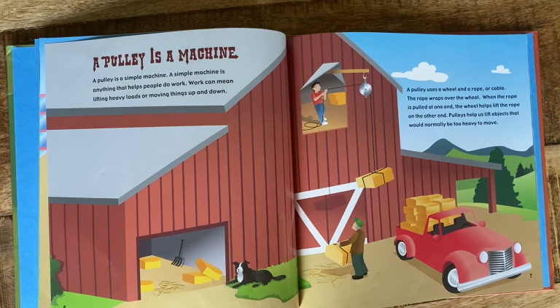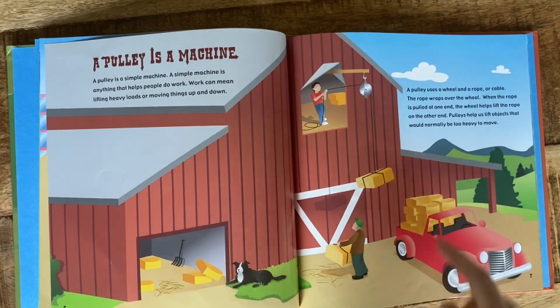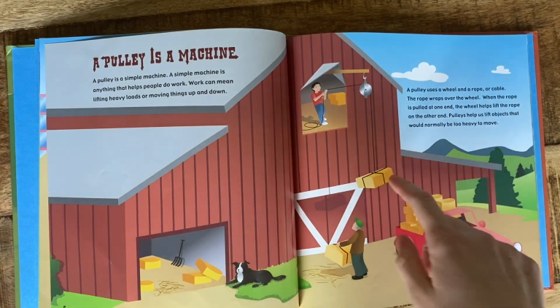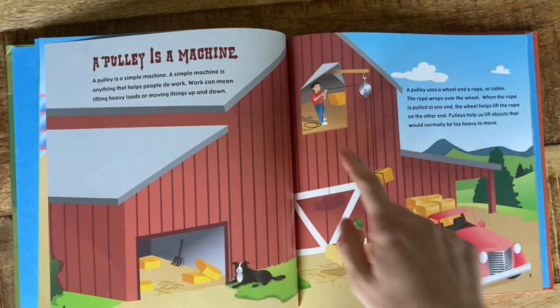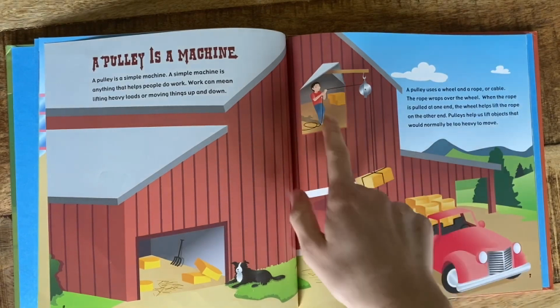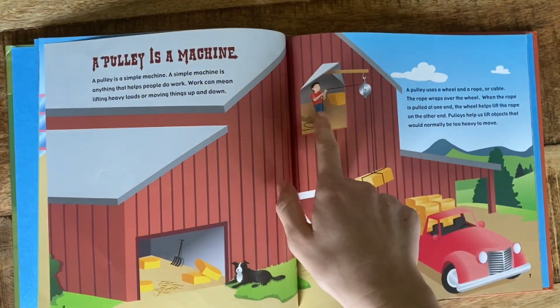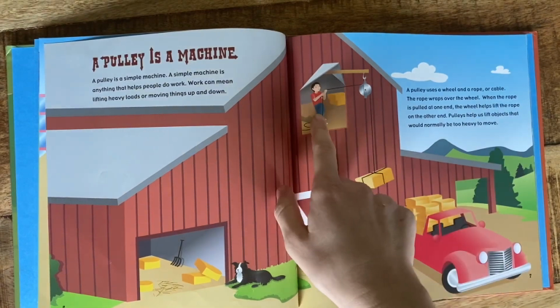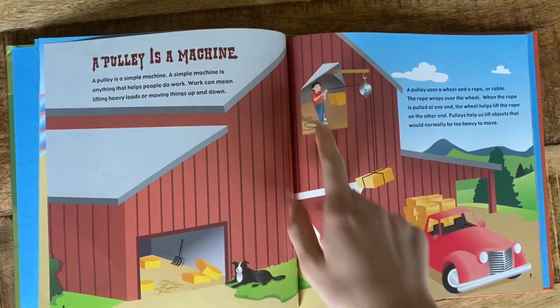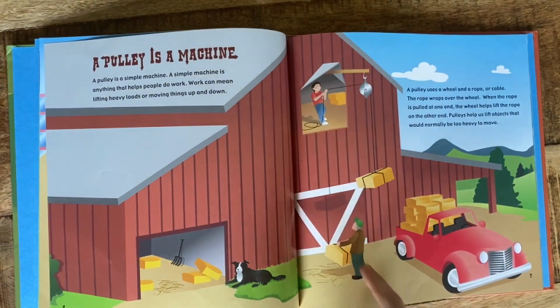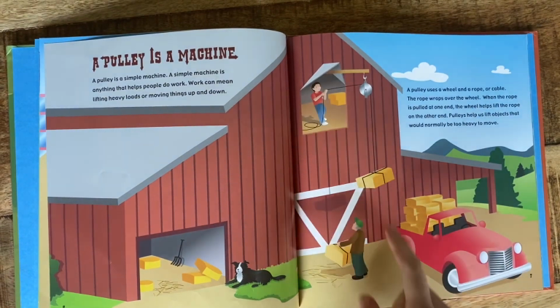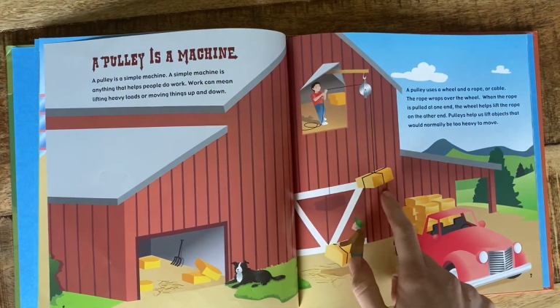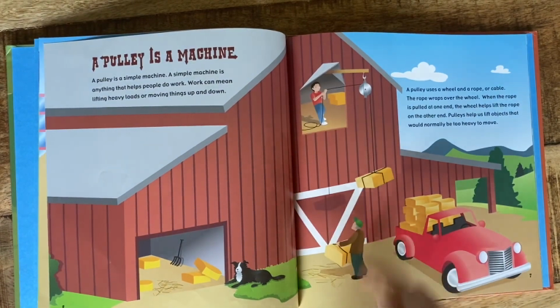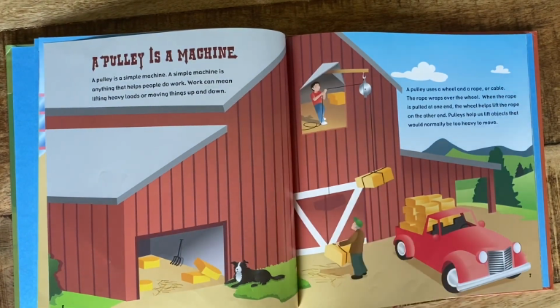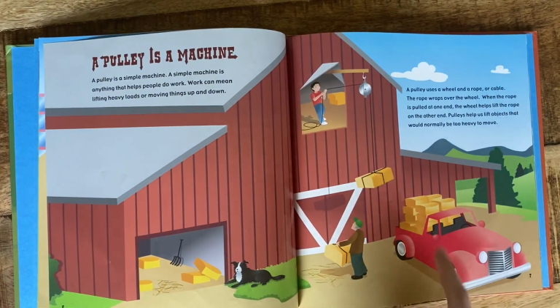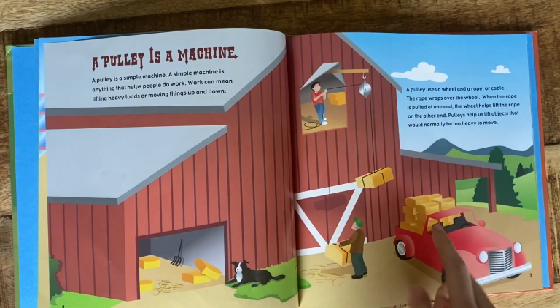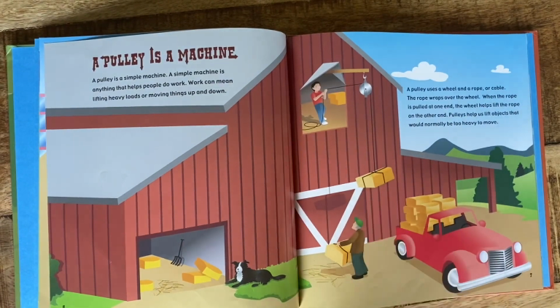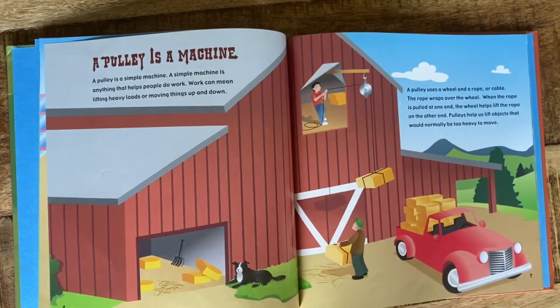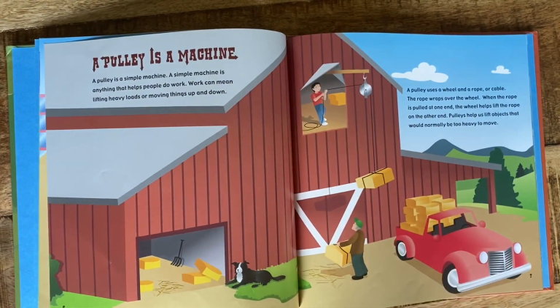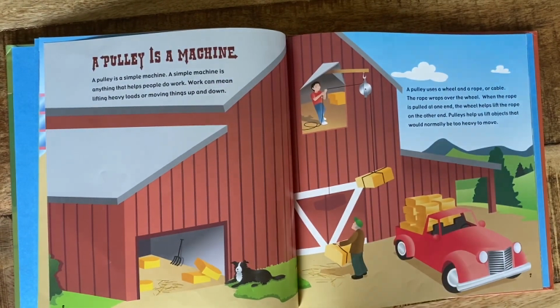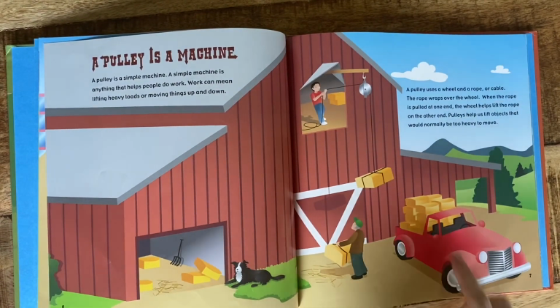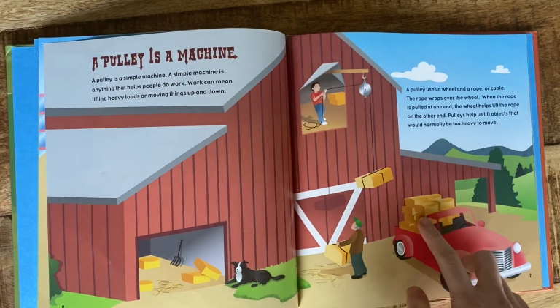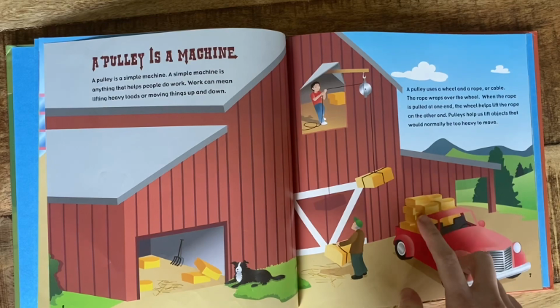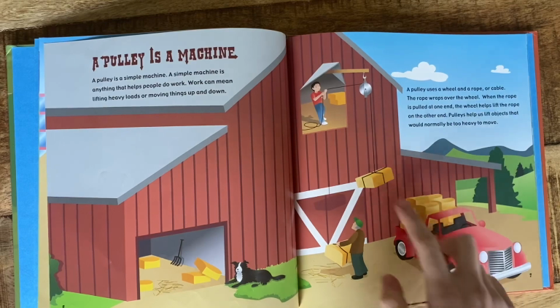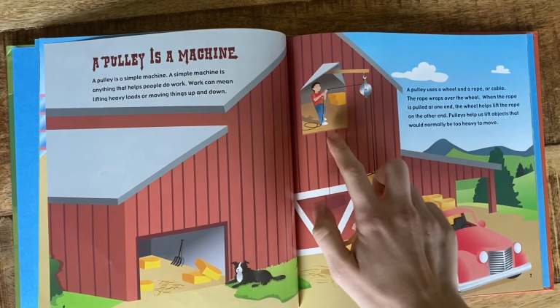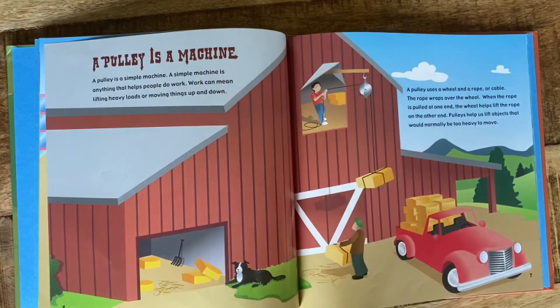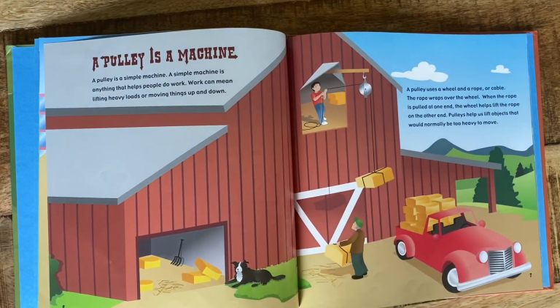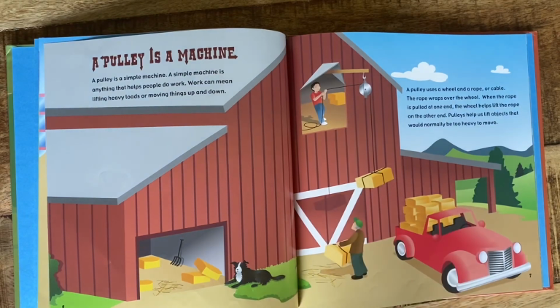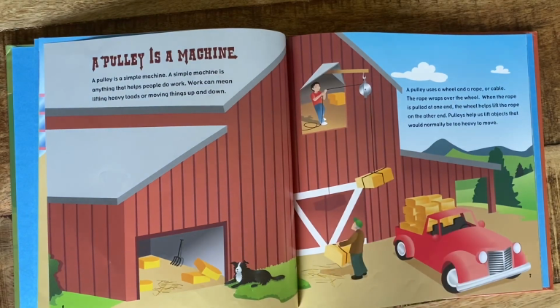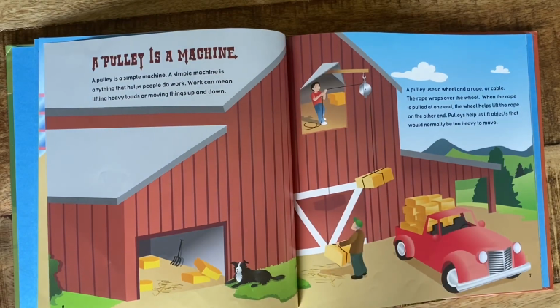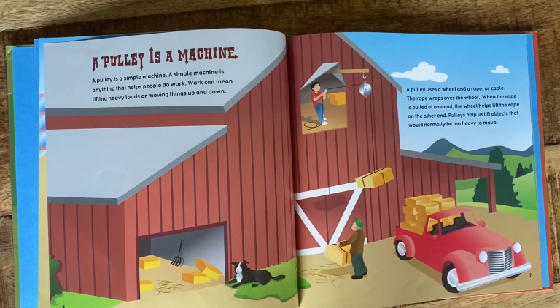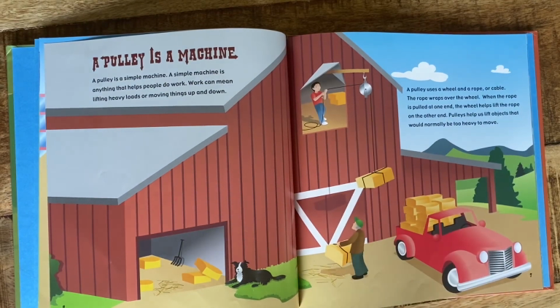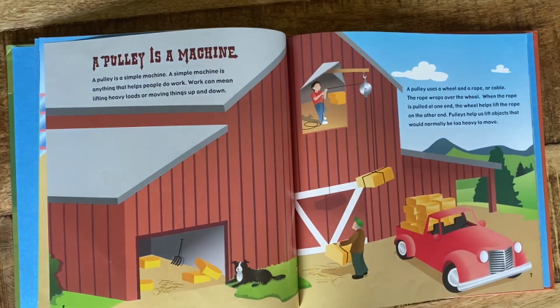They're moving hay bales from the top of the barn down to the truck, or they're moving them from the truck up to the barn. I'm not sure which way they're going.